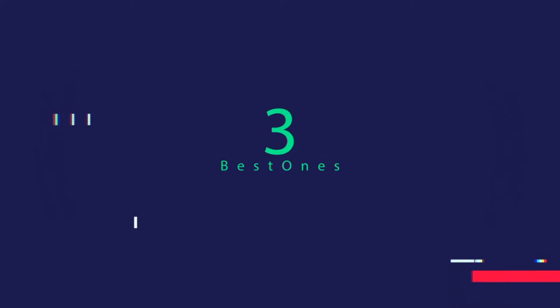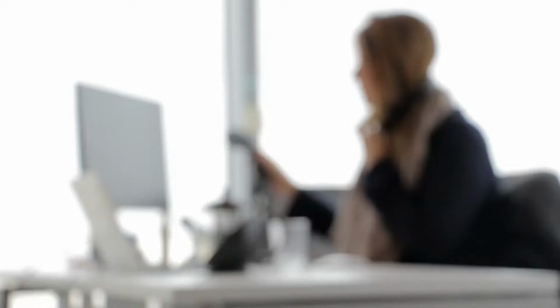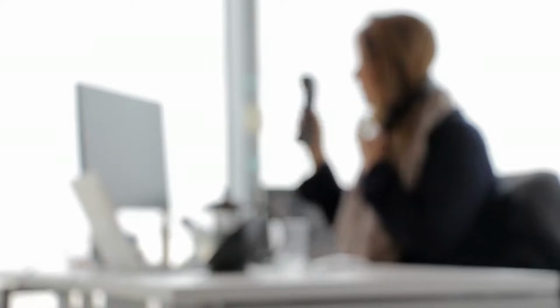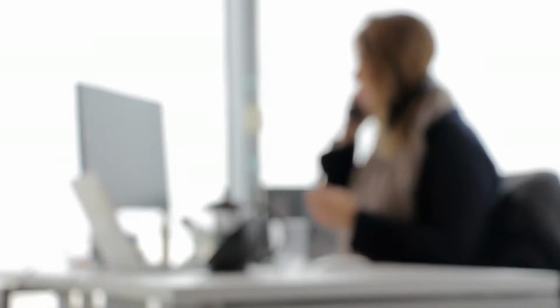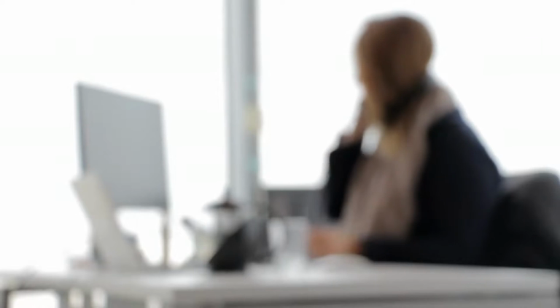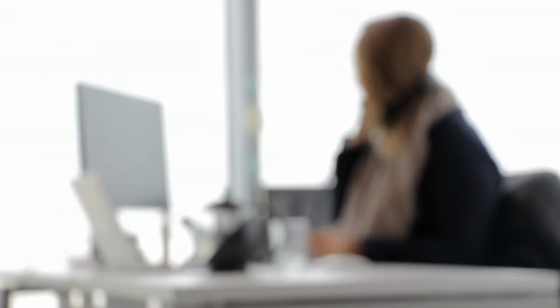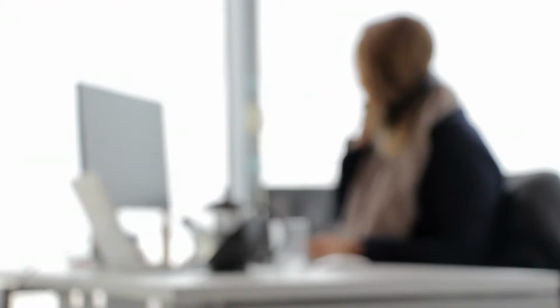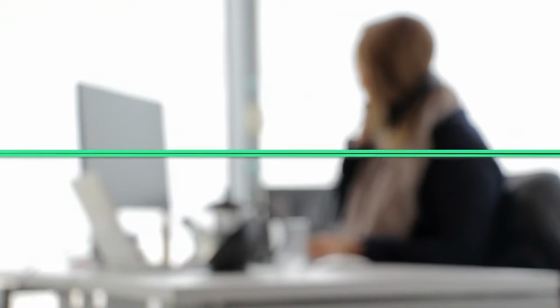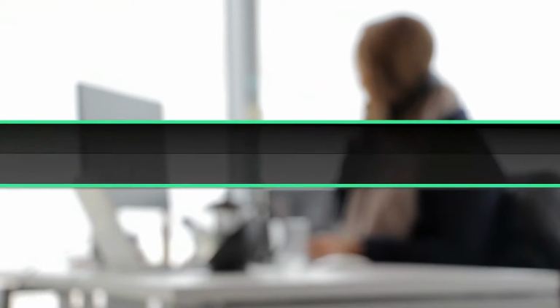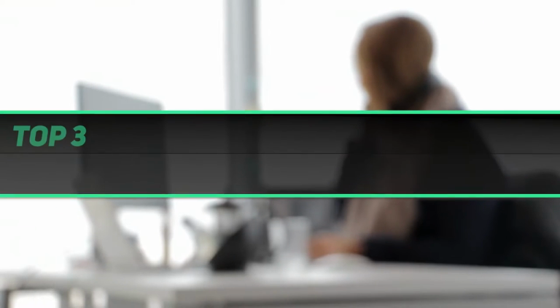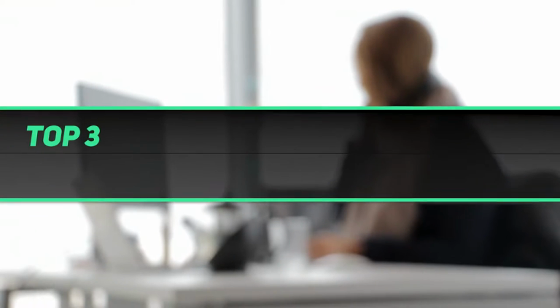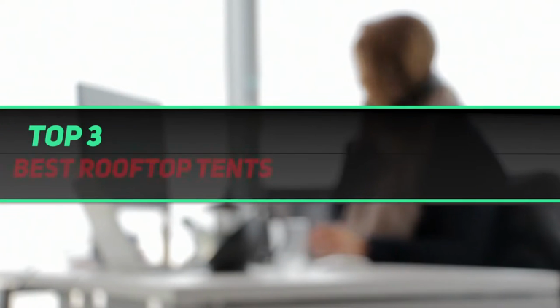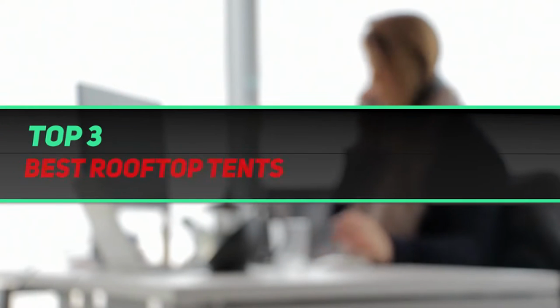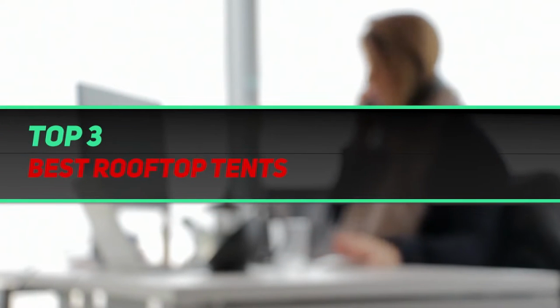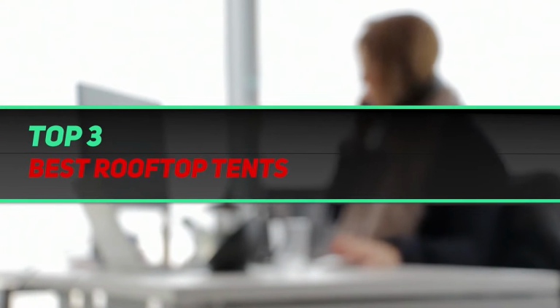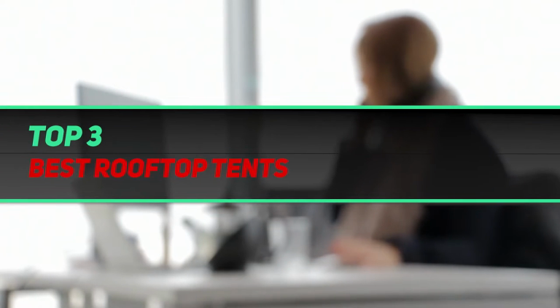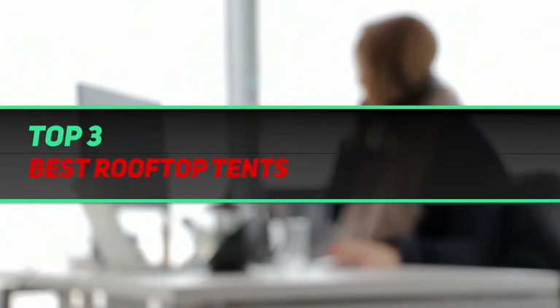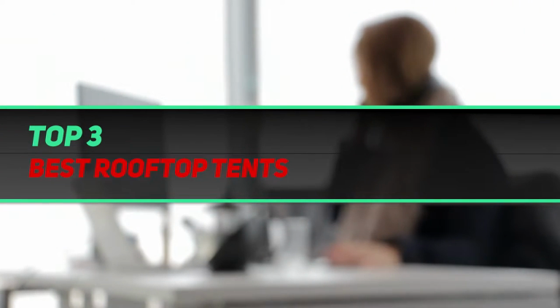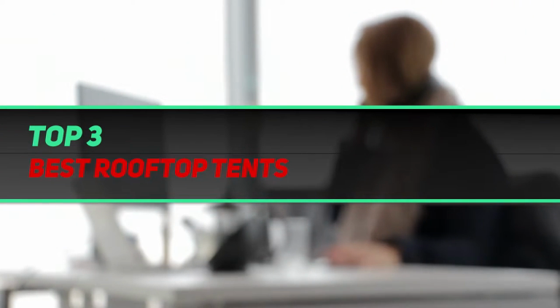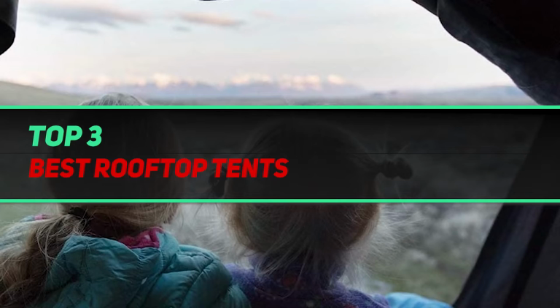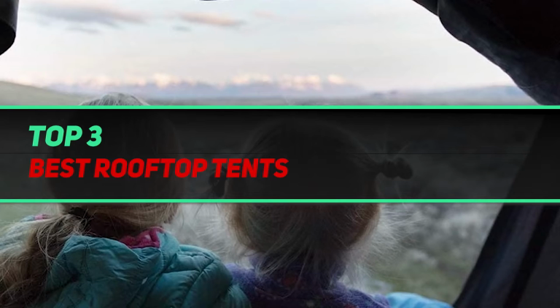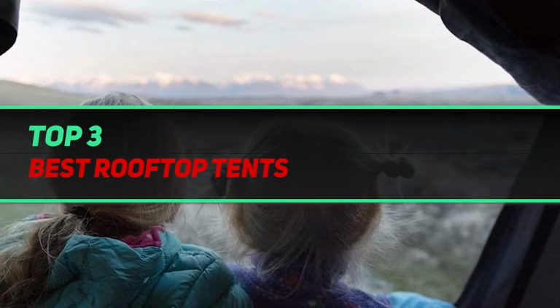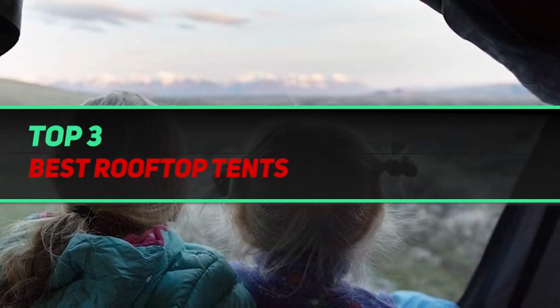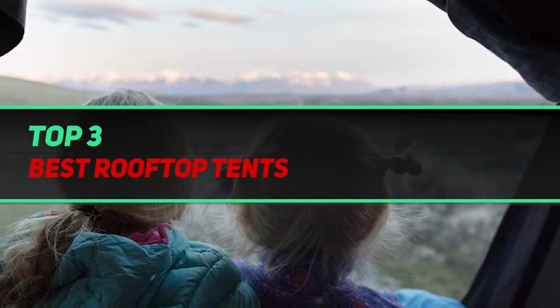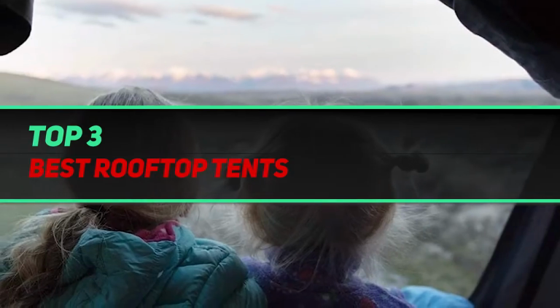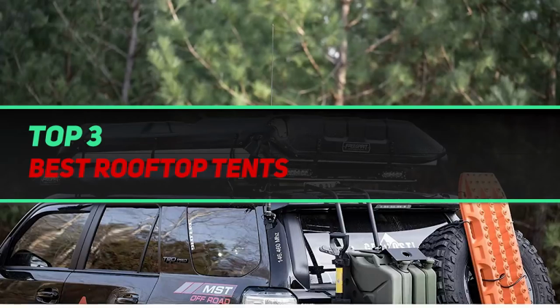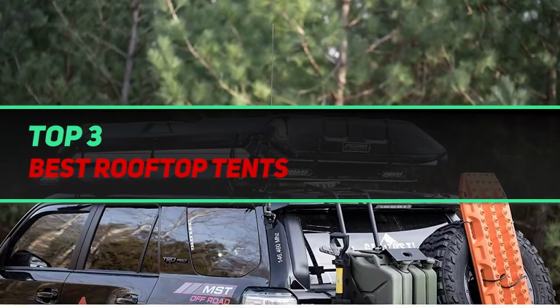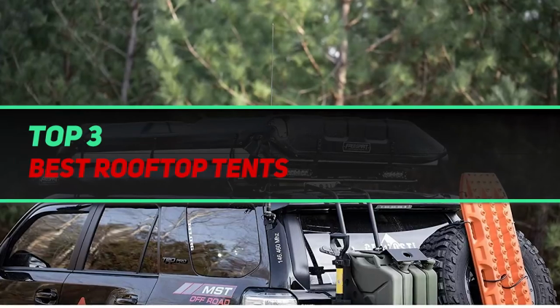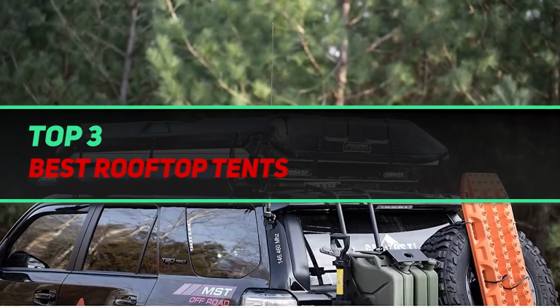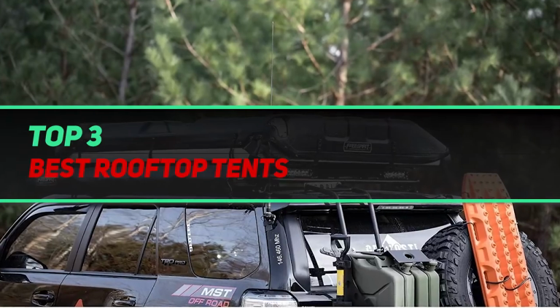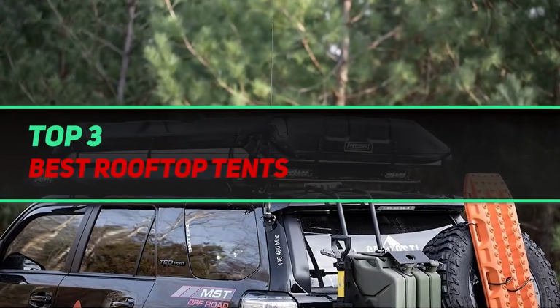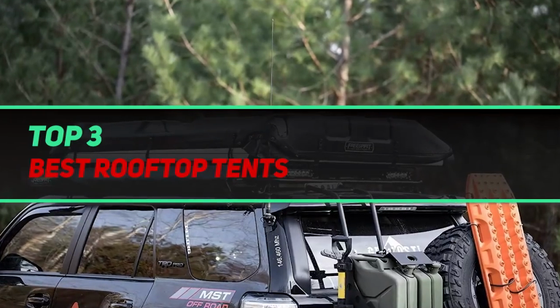Hi guys, welcome back to my channel. In today's video, we're gonna check out the top 3 best rooftop tents.